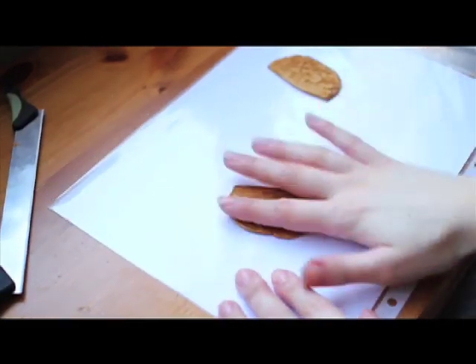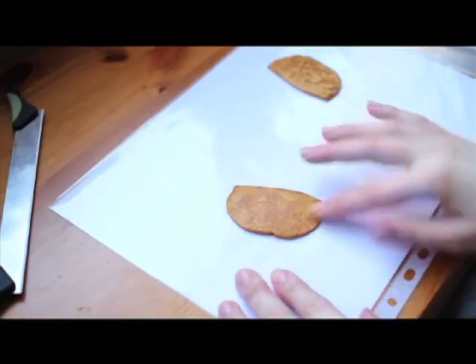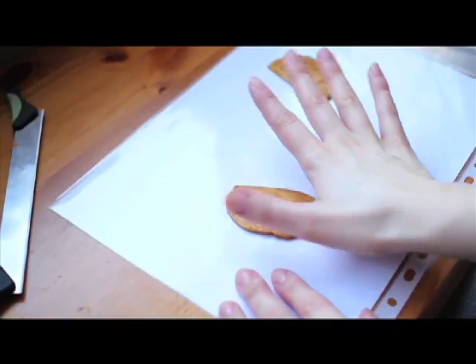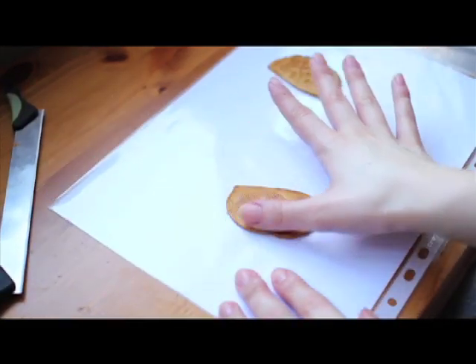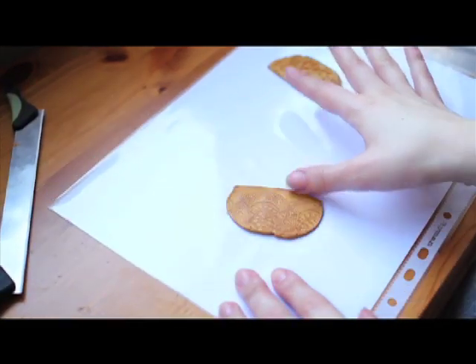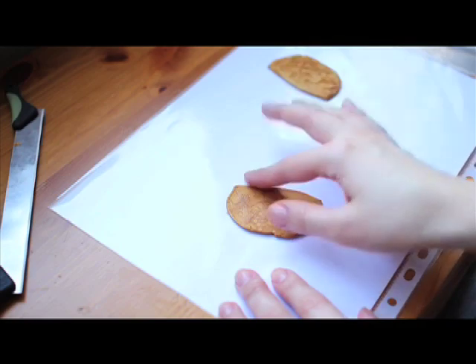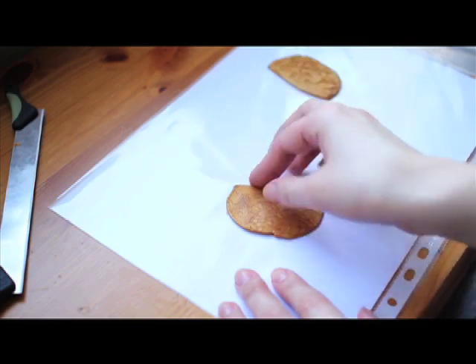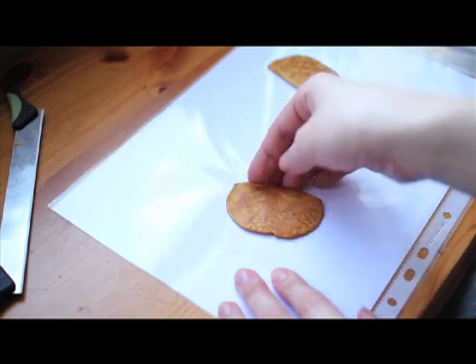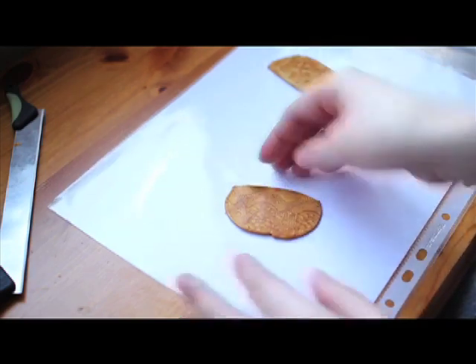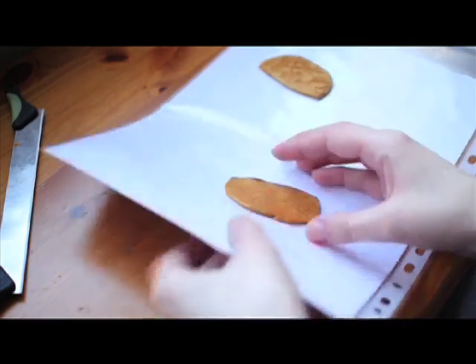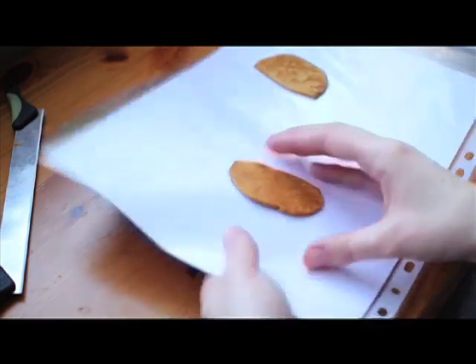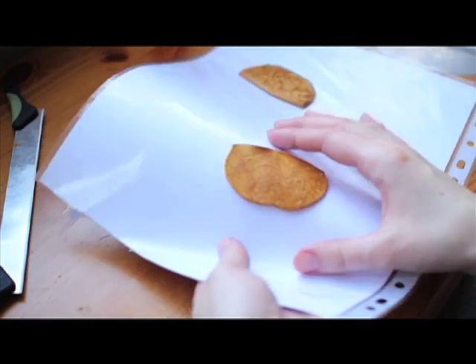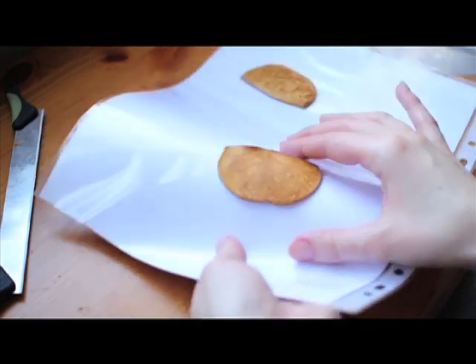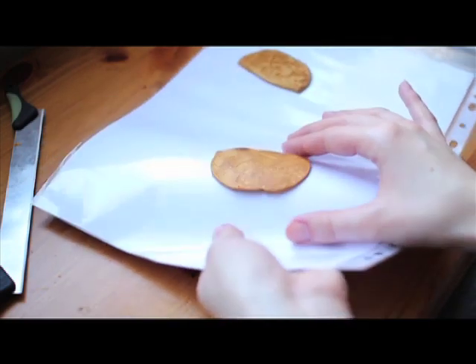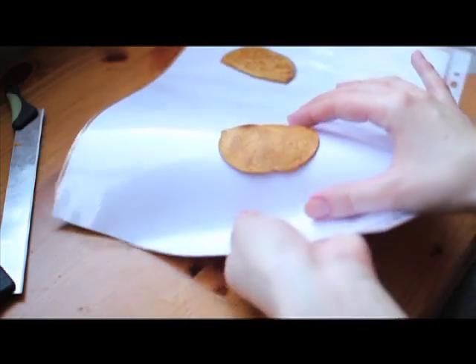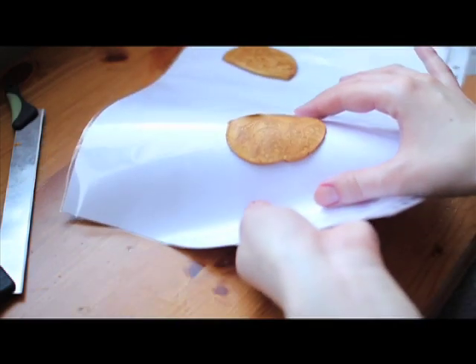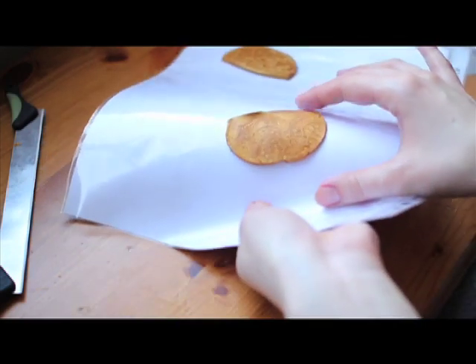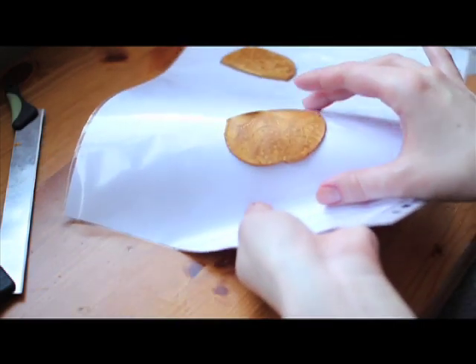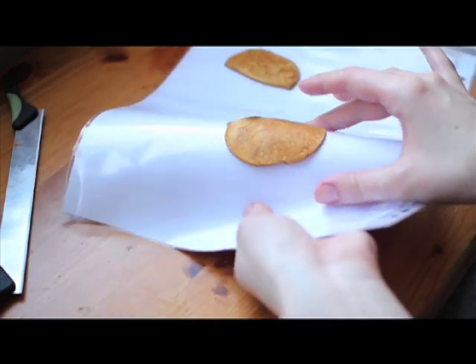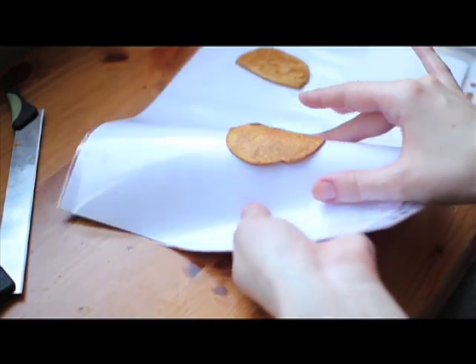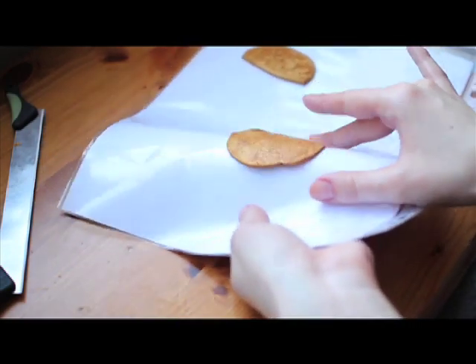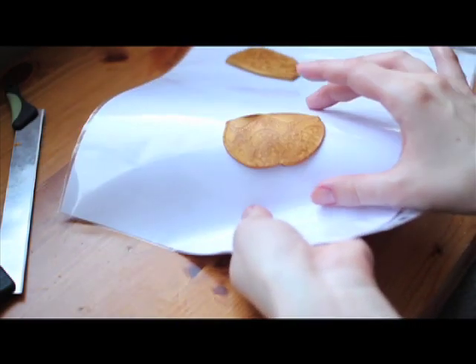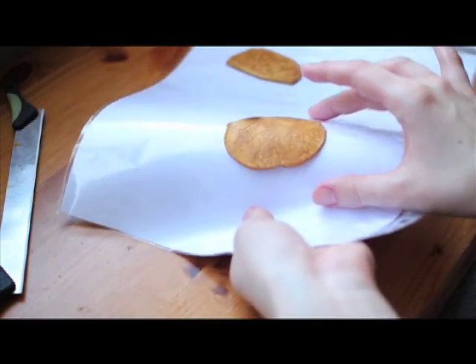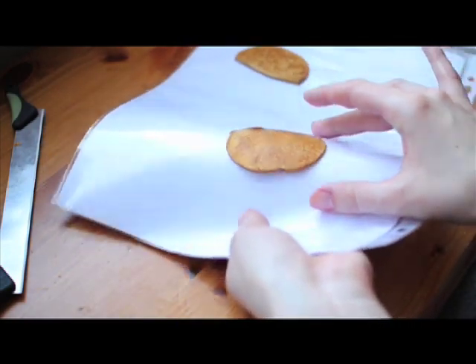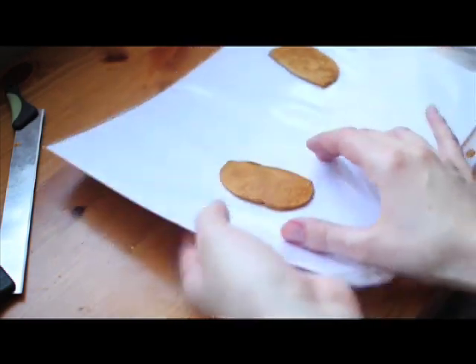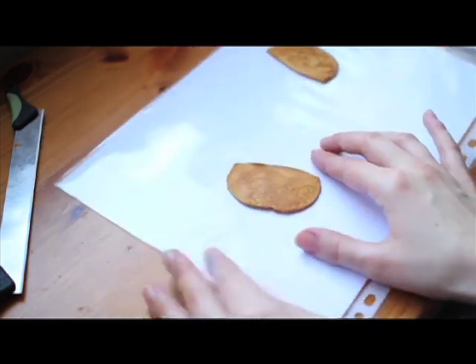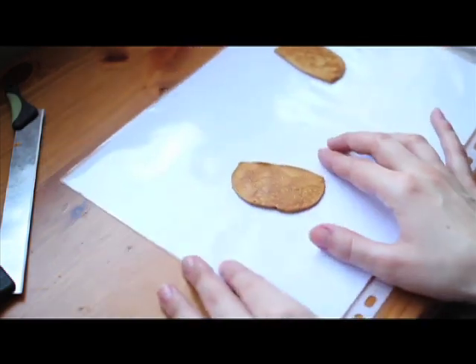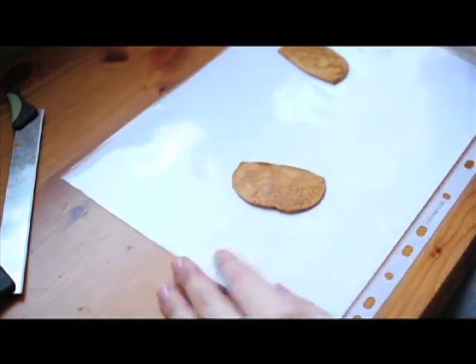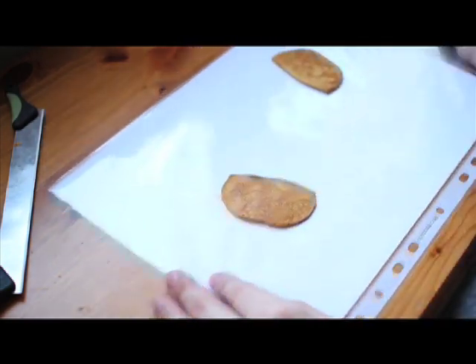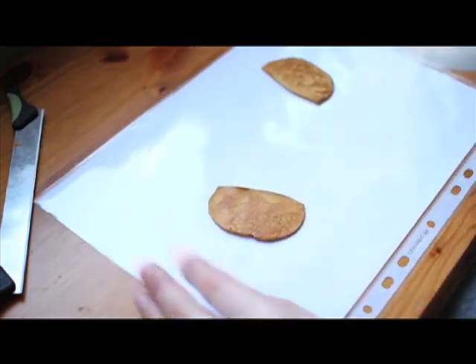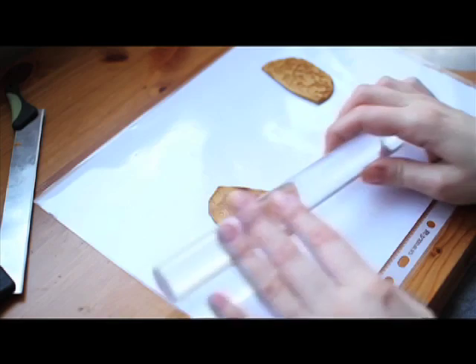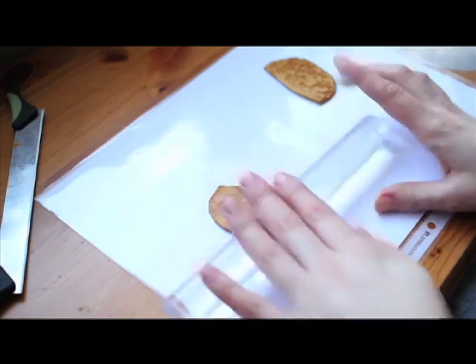So there you go, now it's all smooth. And if you're not really sure that it's smooth enough, you can make it even smoother with your rolling pin.